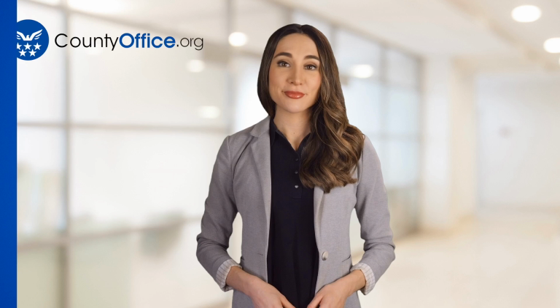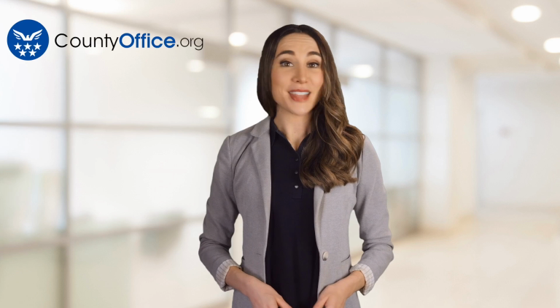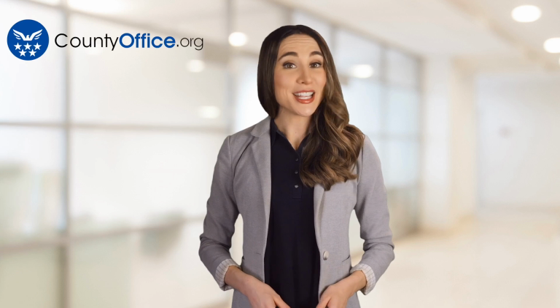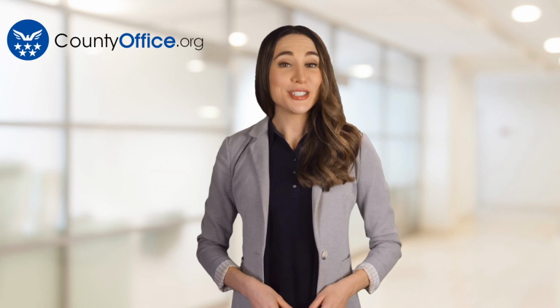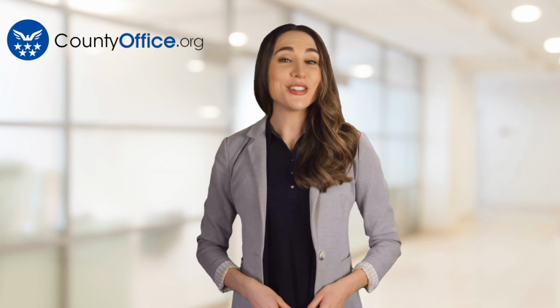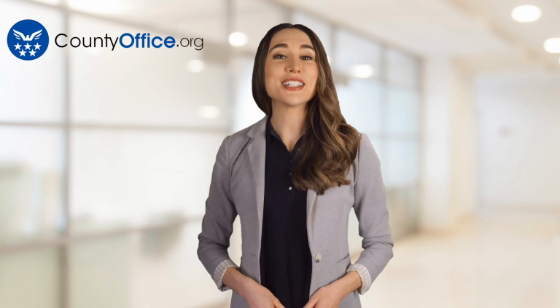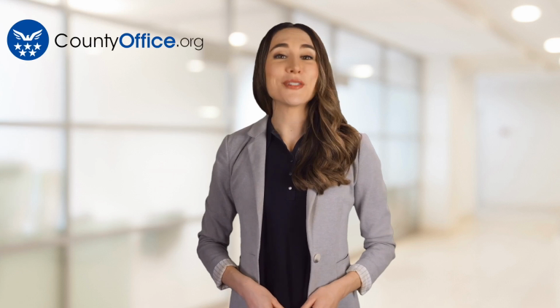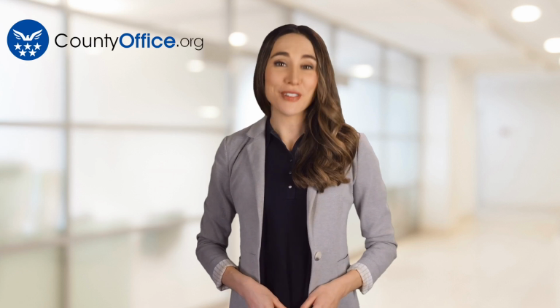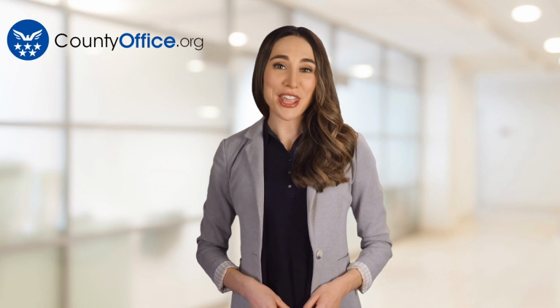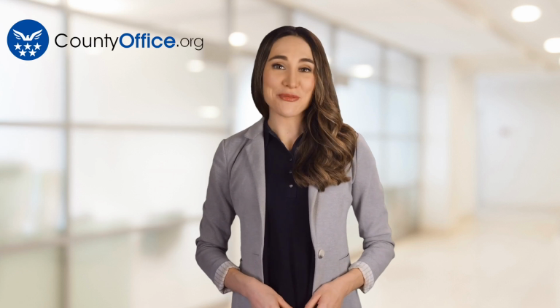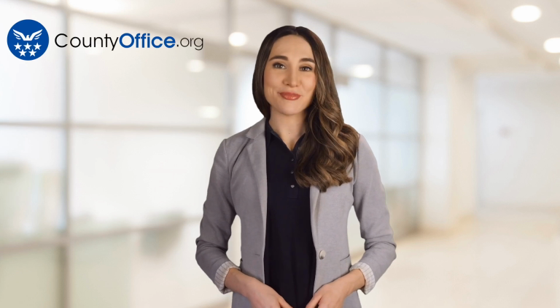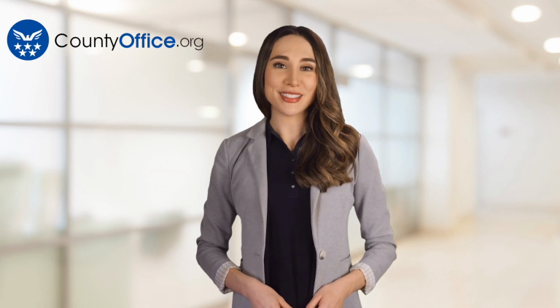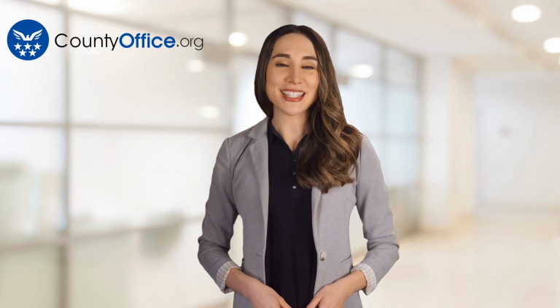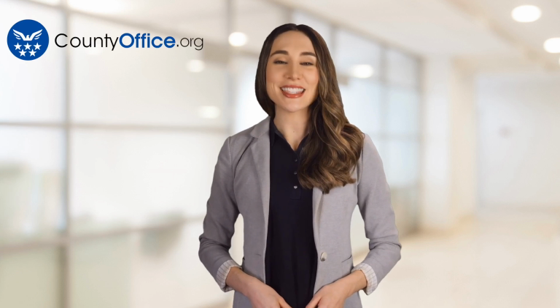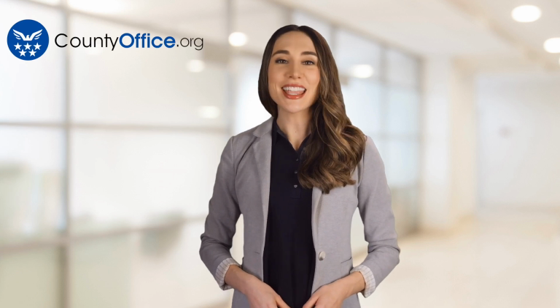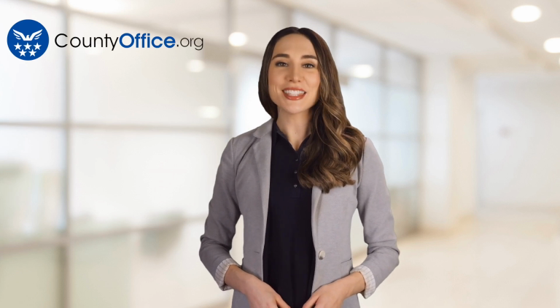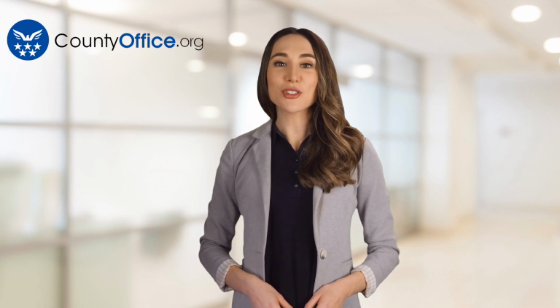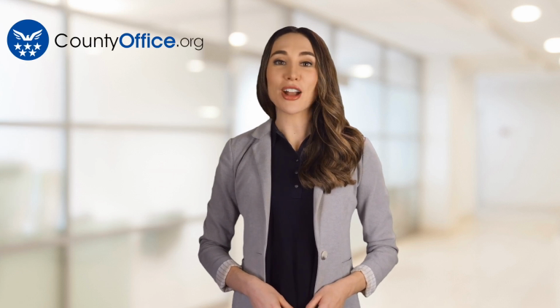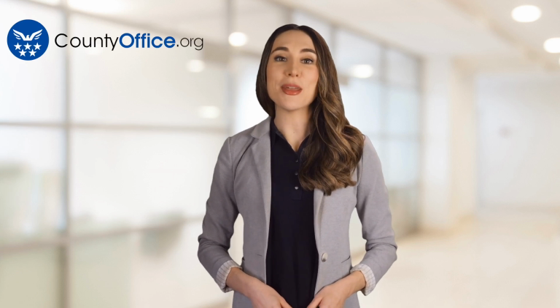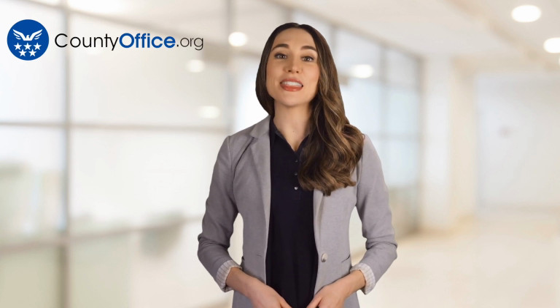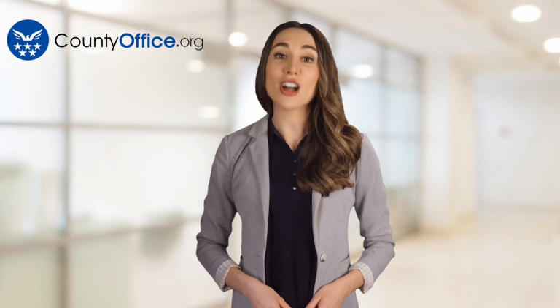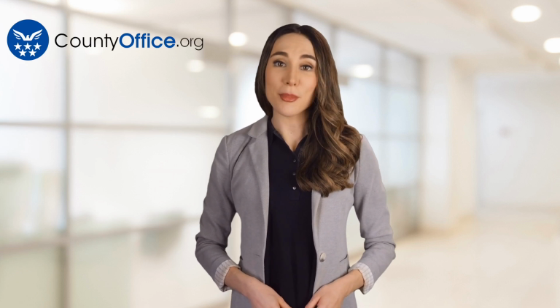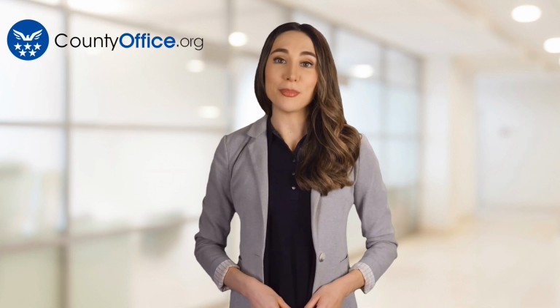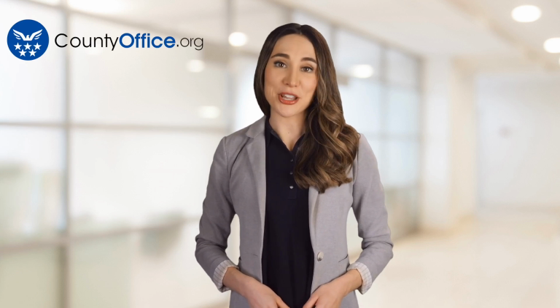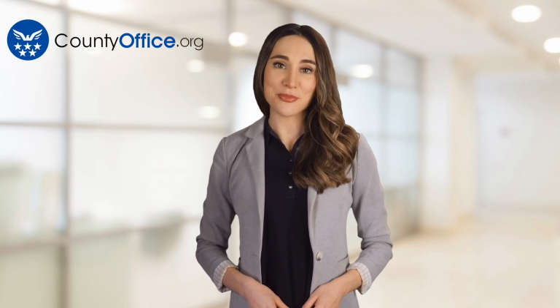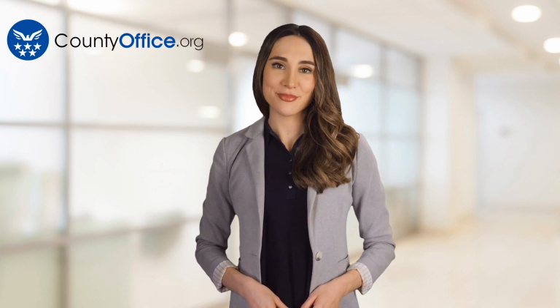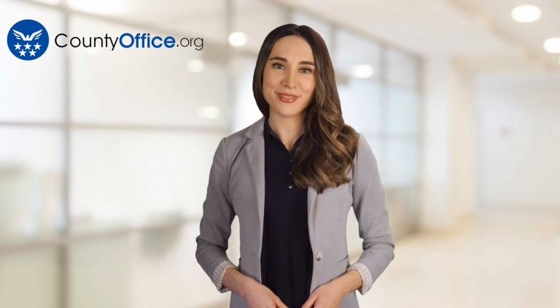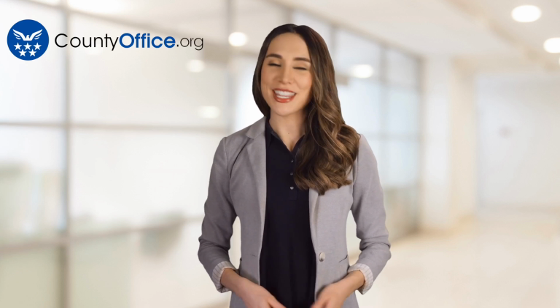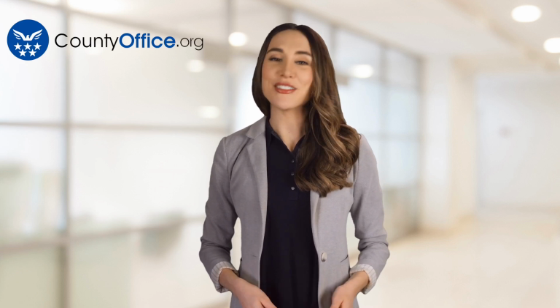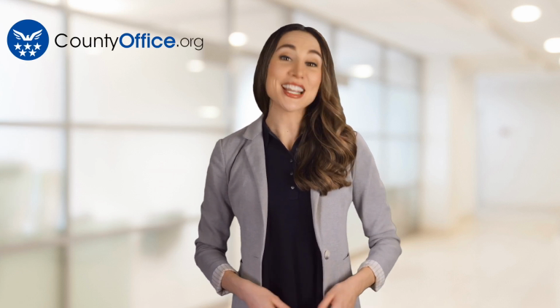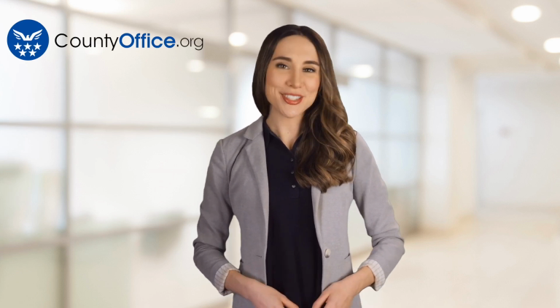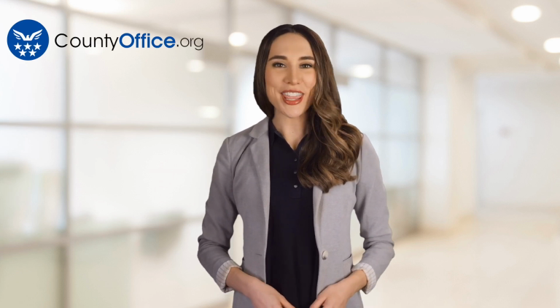Thanks for tuning into our video. Please like and subscribe and leave a comment below. See you in the next video.